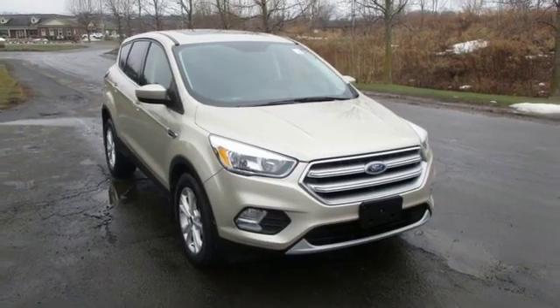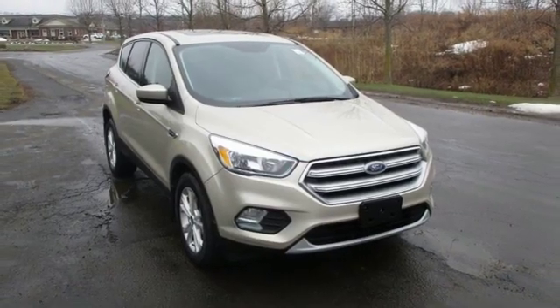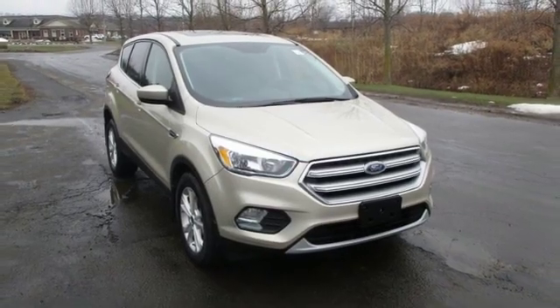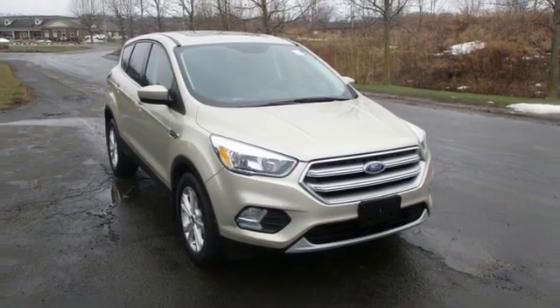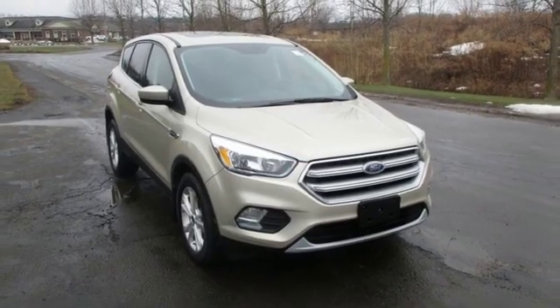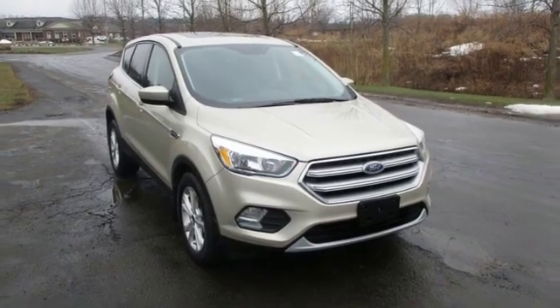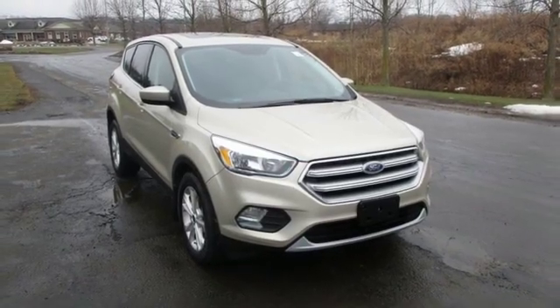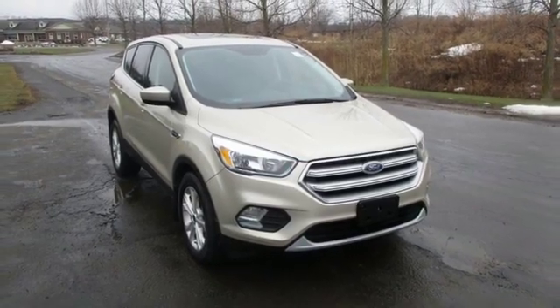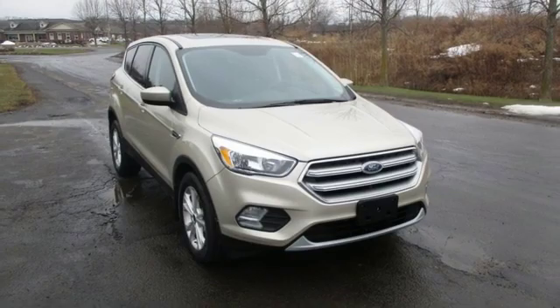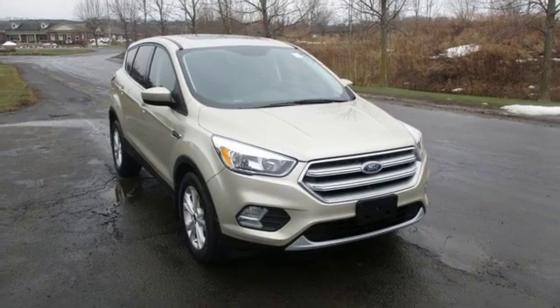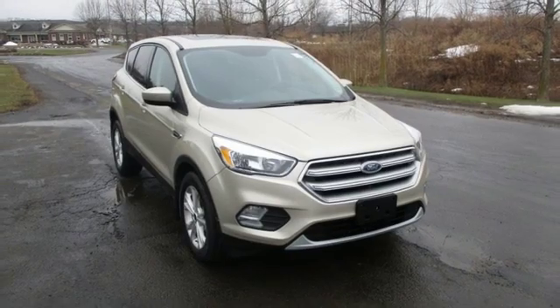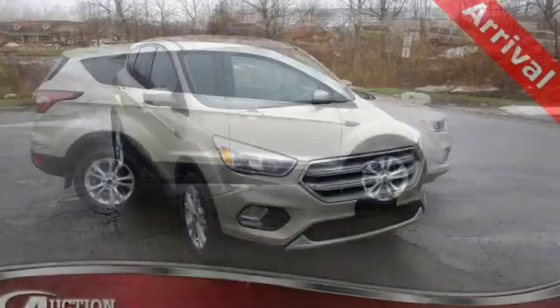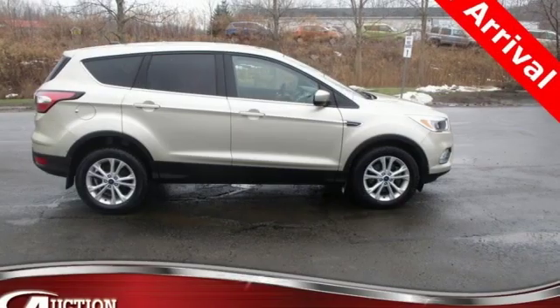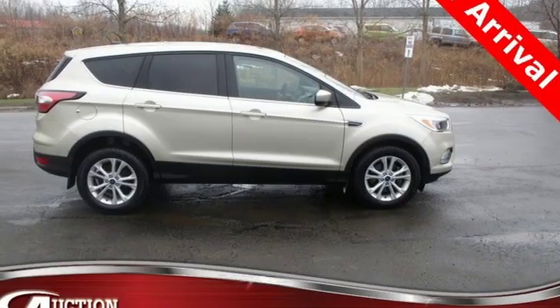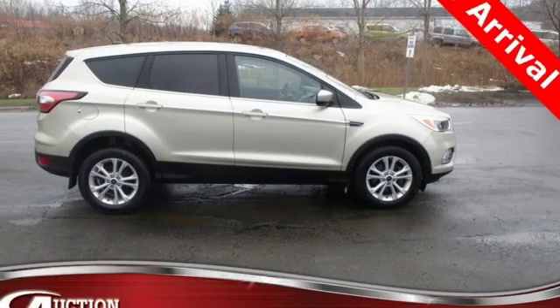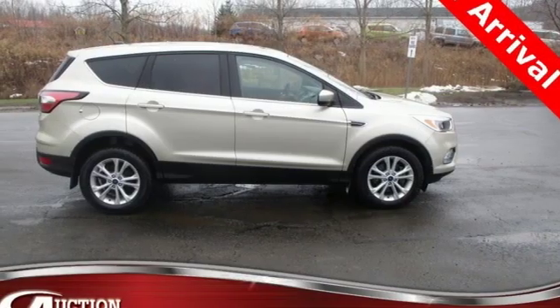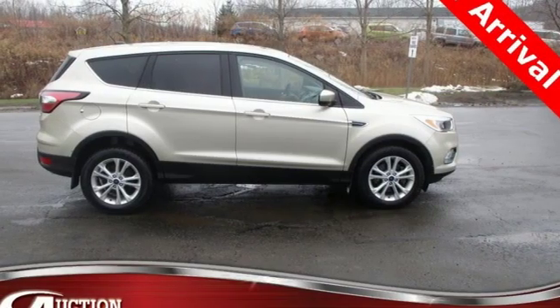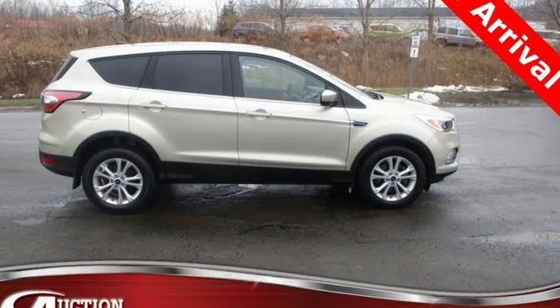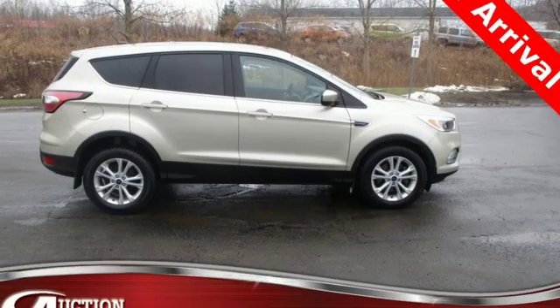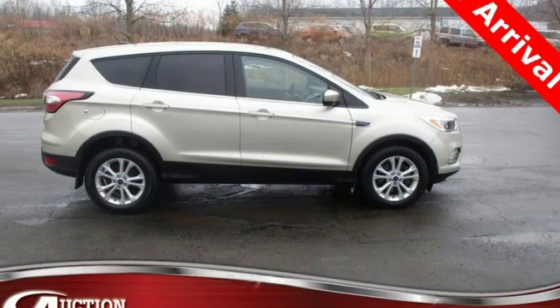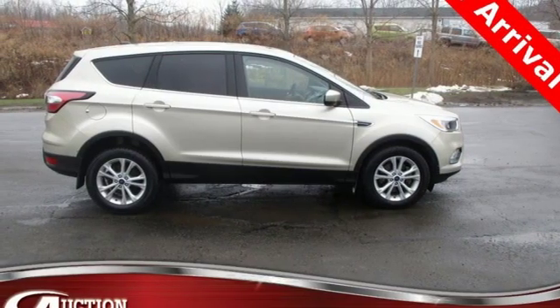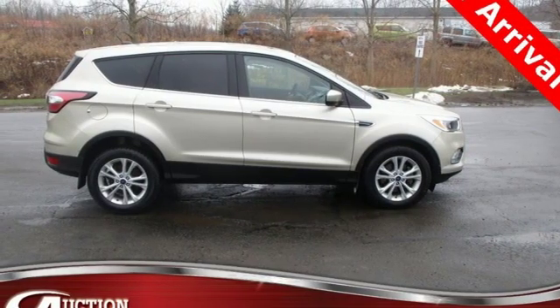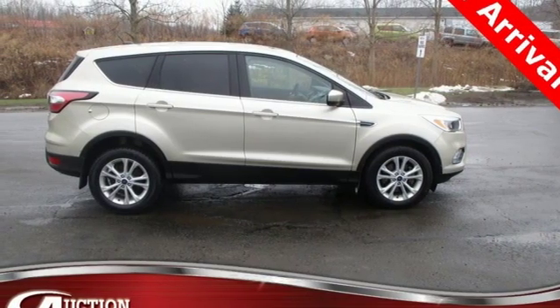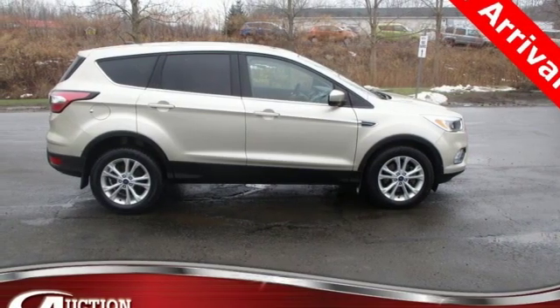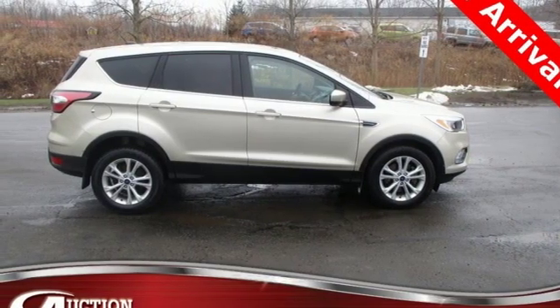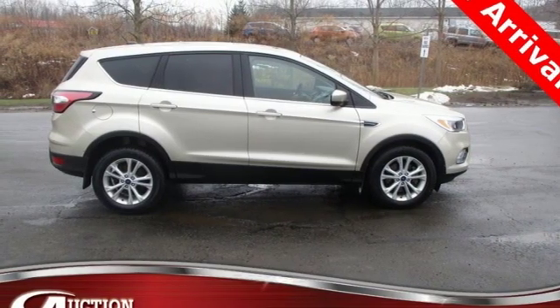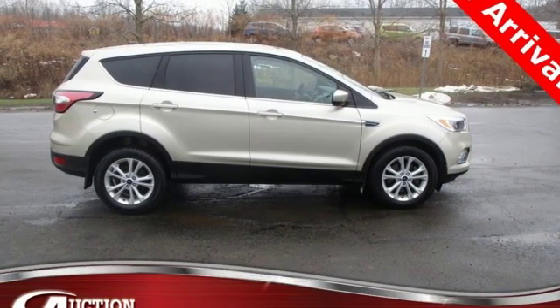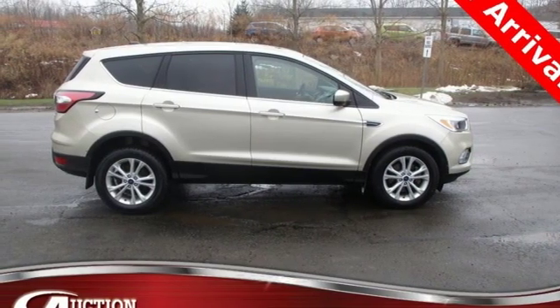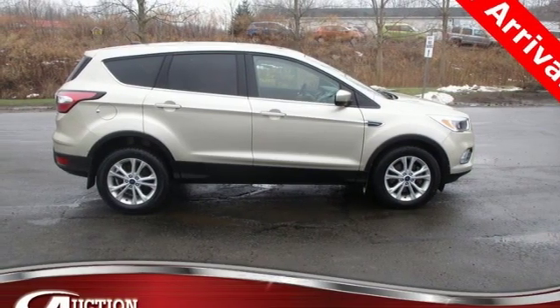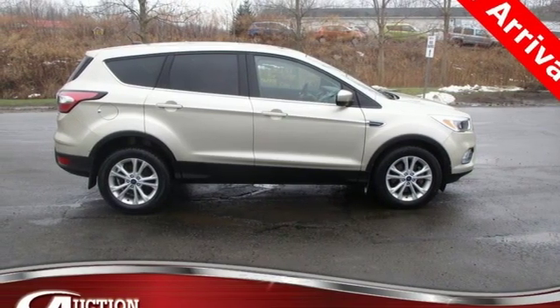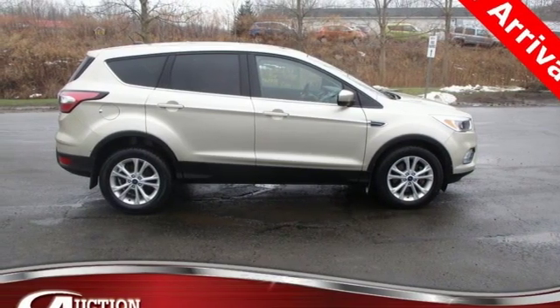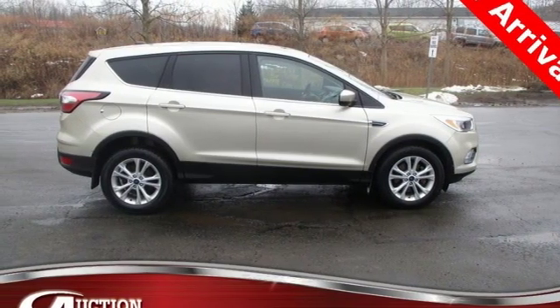Ford, where tradition meets innovation. There's even more to see in person. Take it for a test drive today.